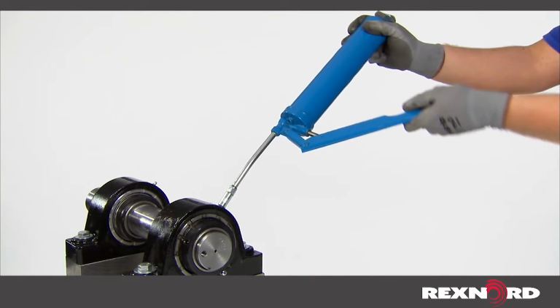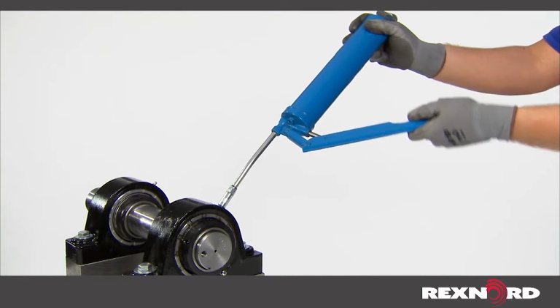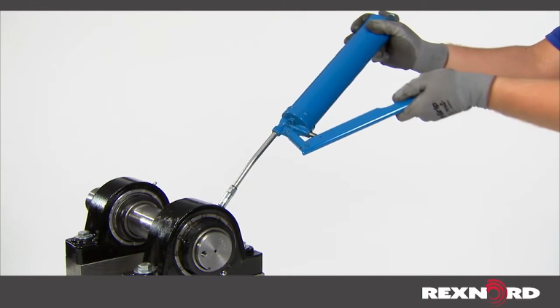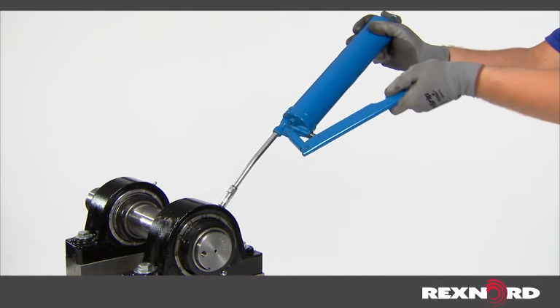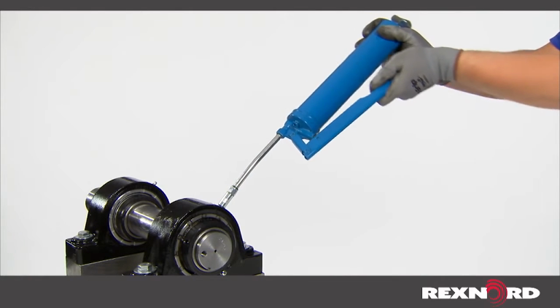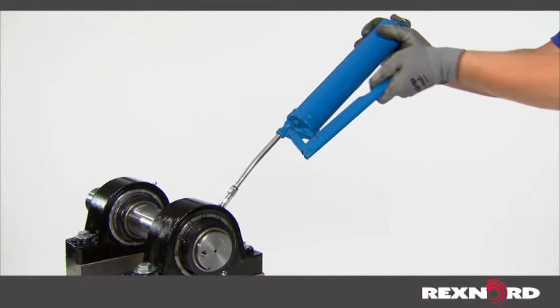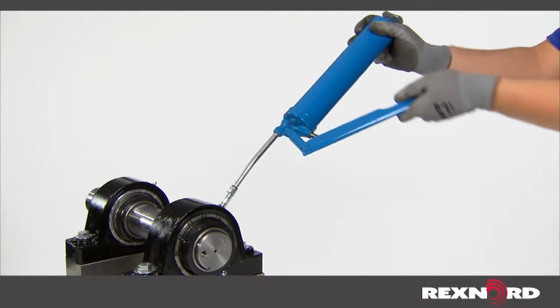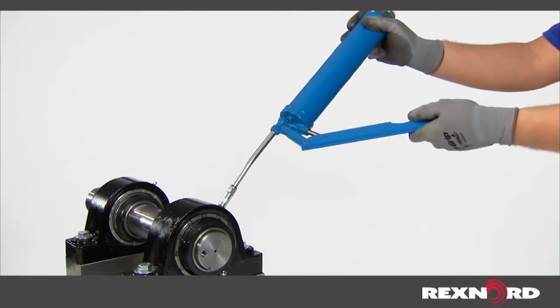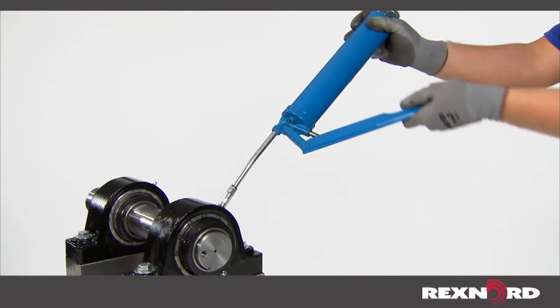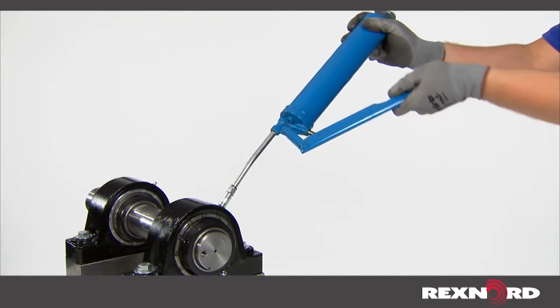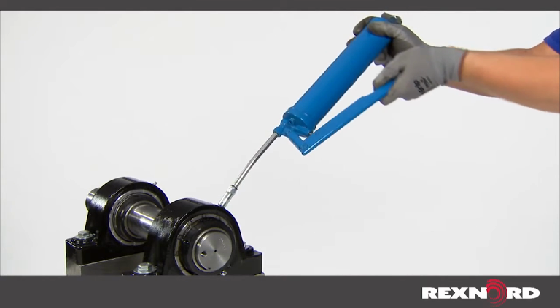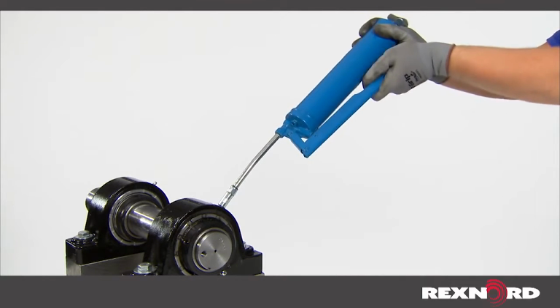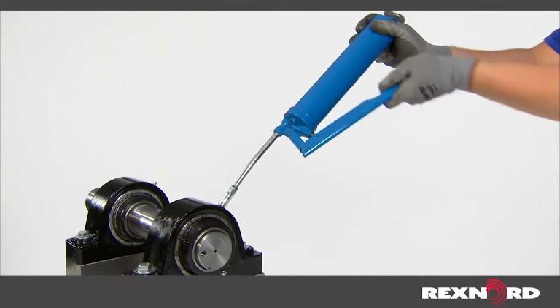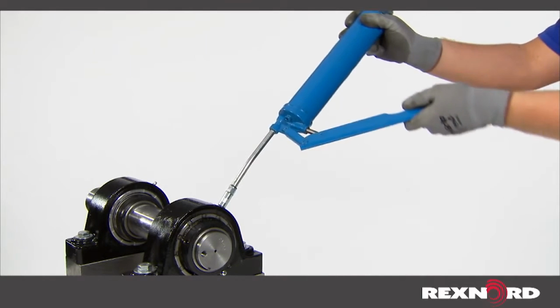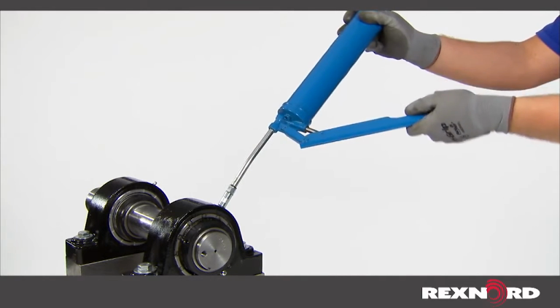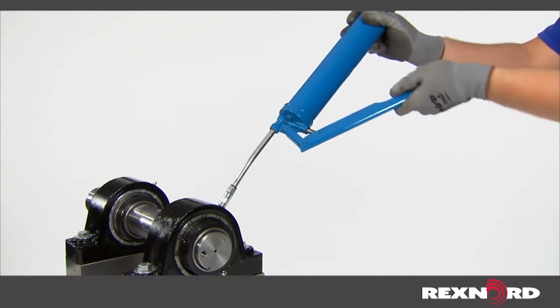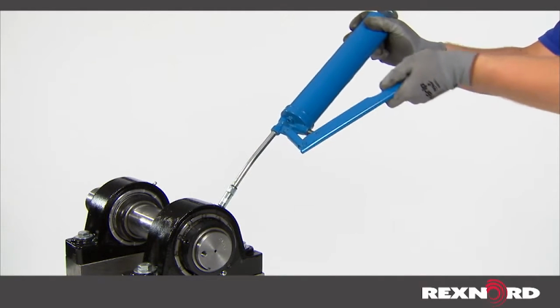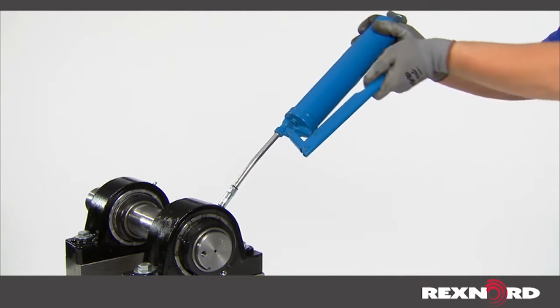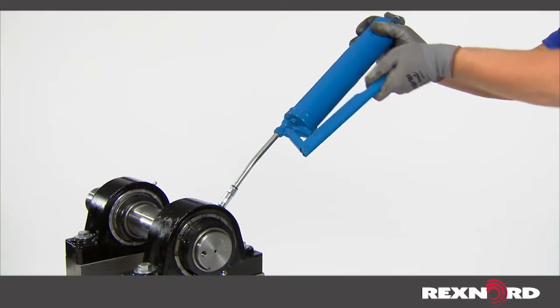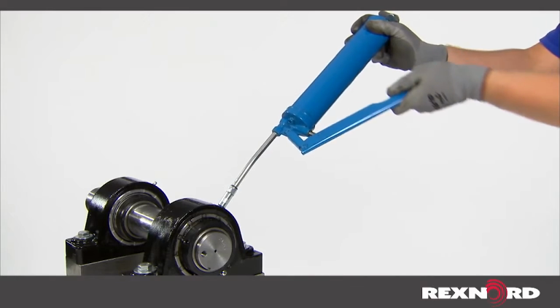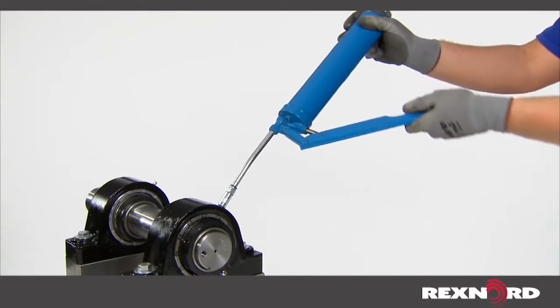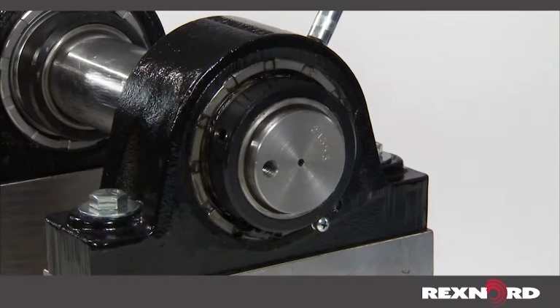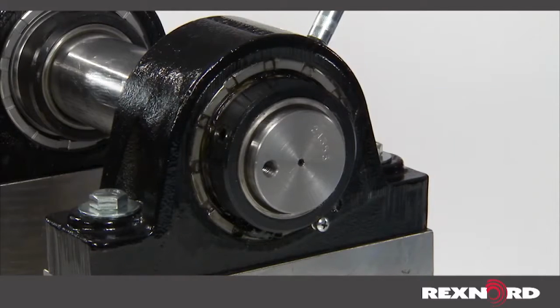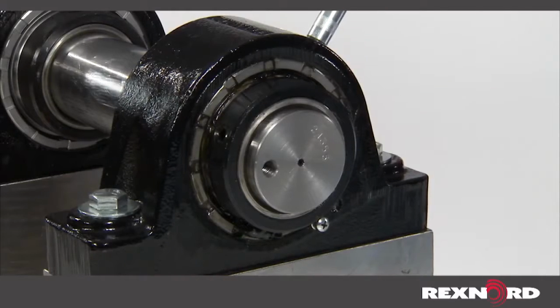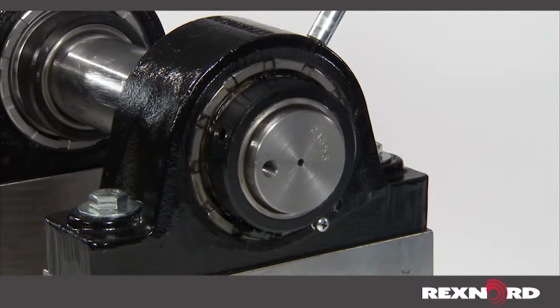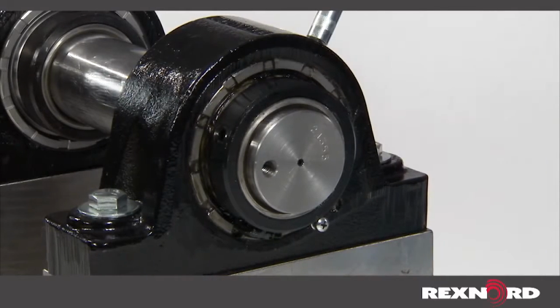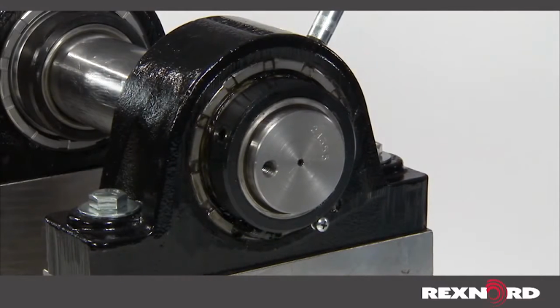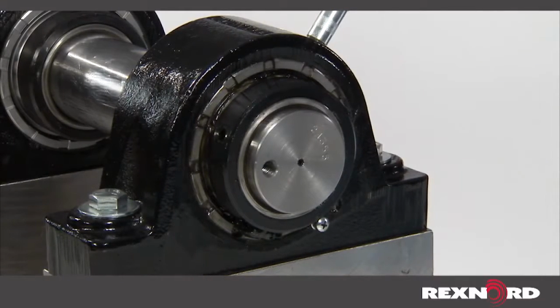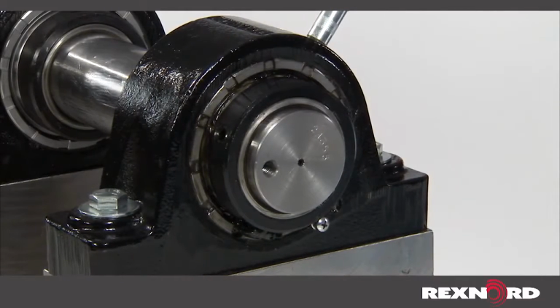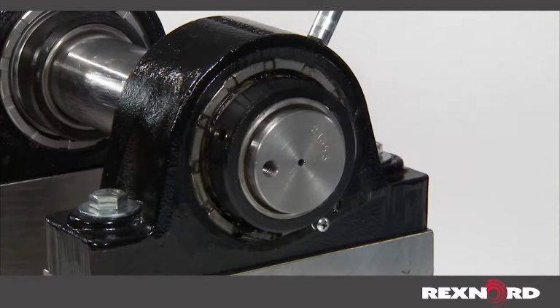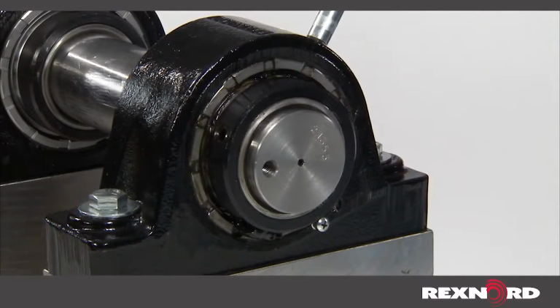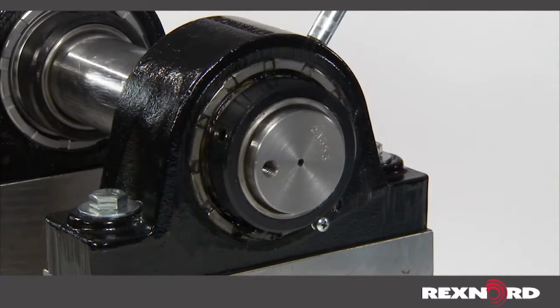When re-lubricating a bearing, it is important to remember that all link belt ball bearing seals are designed to purge grease to completely flush contaminants out of the bearing.